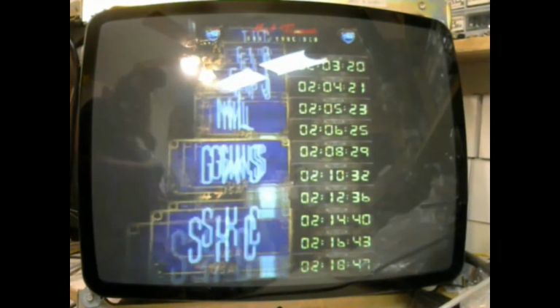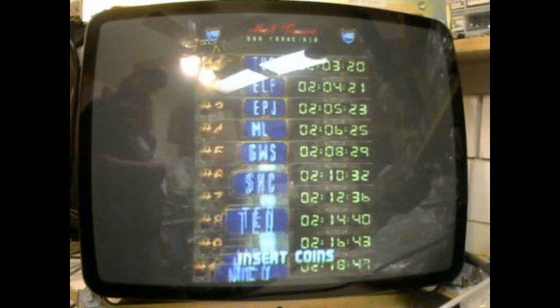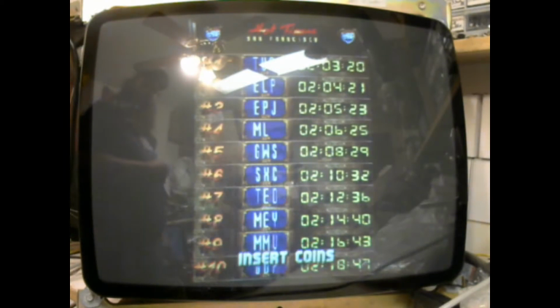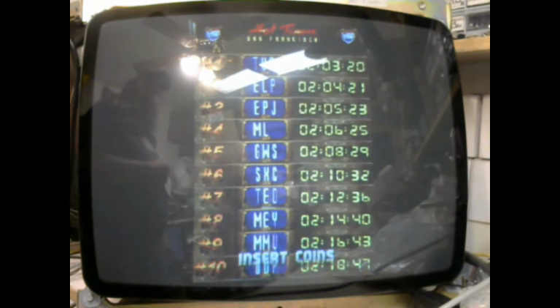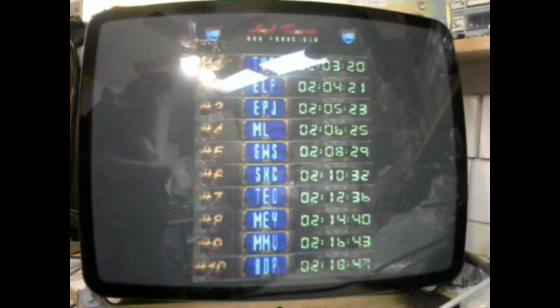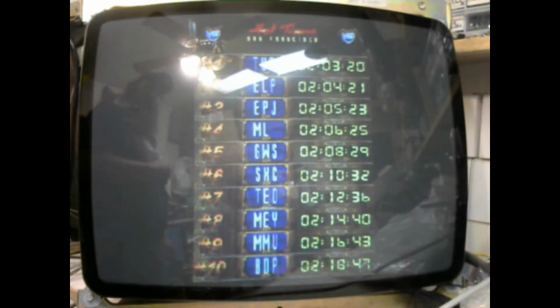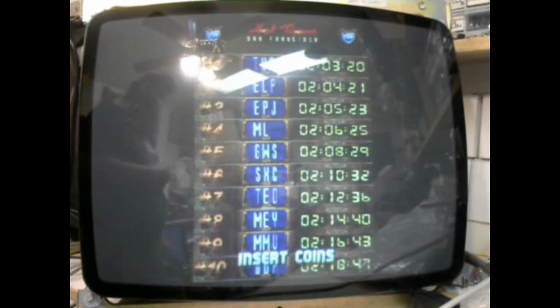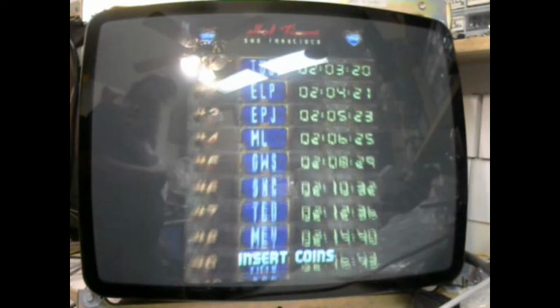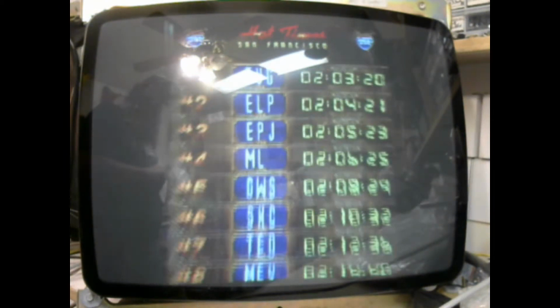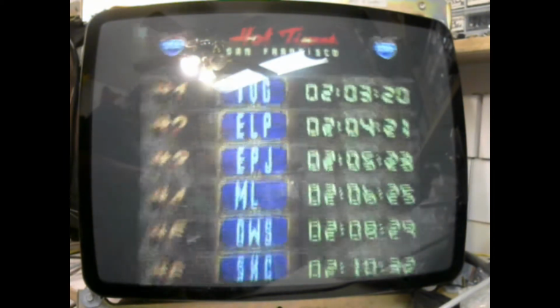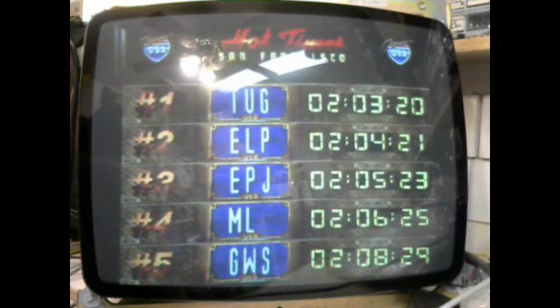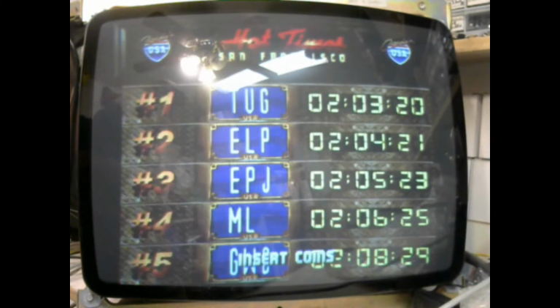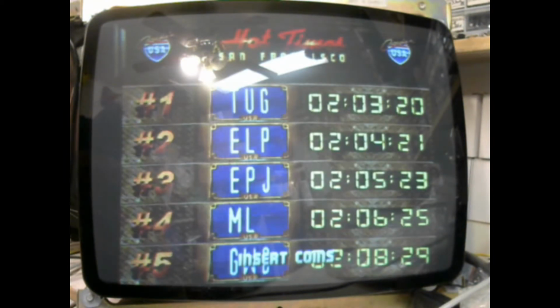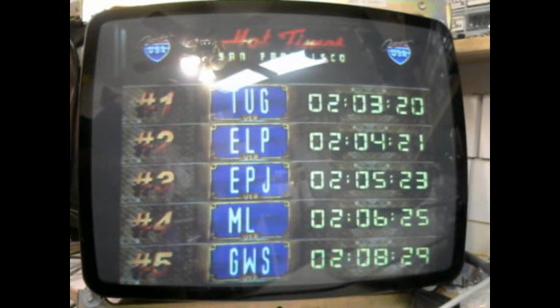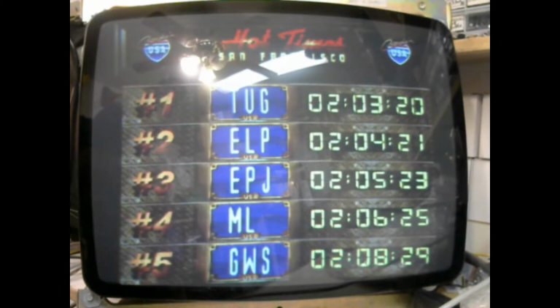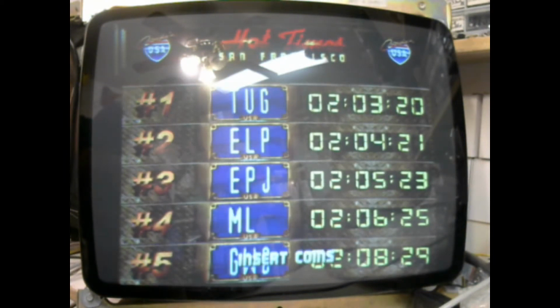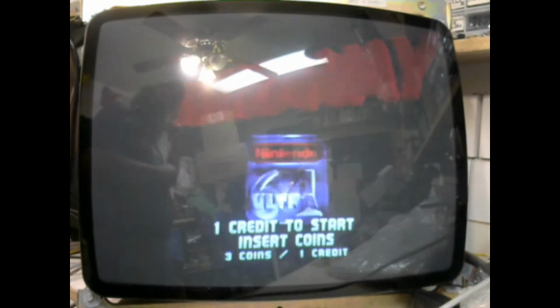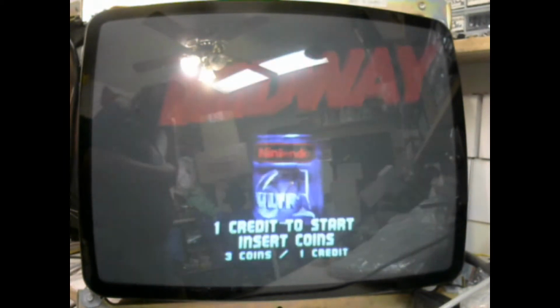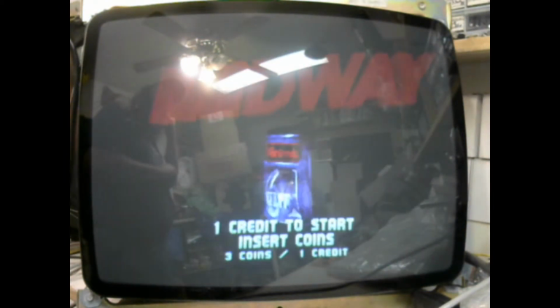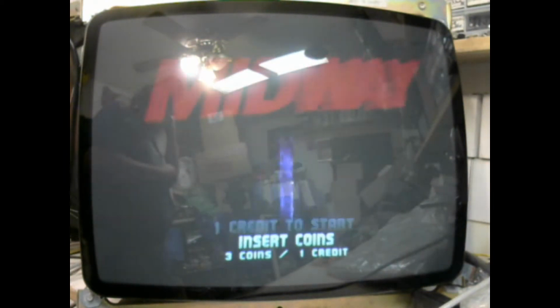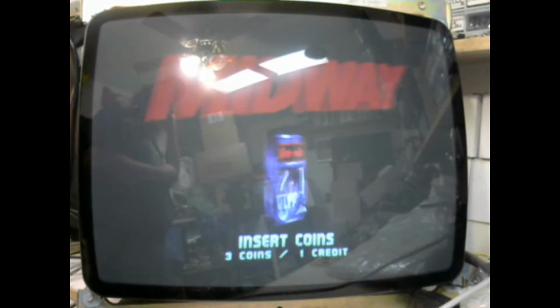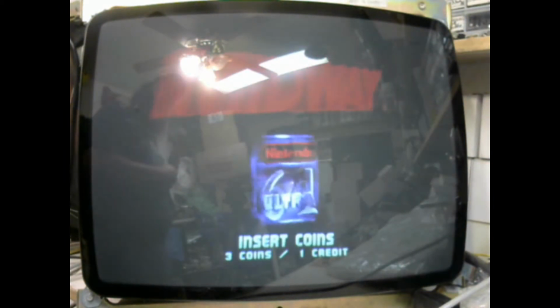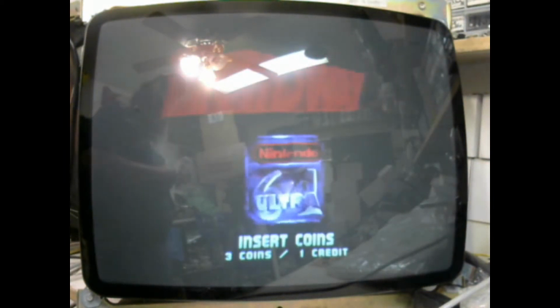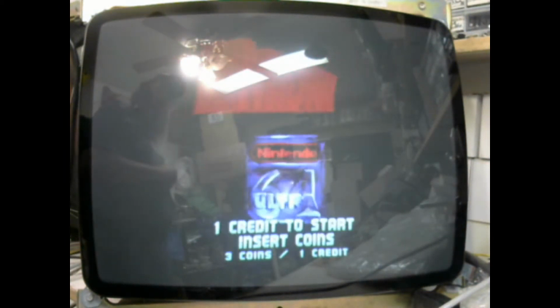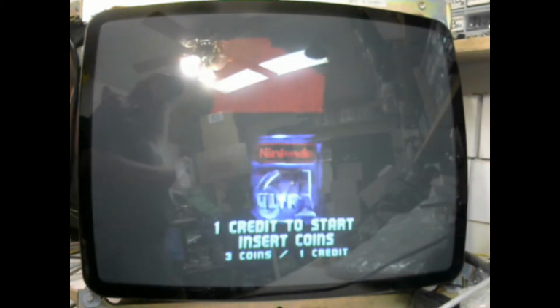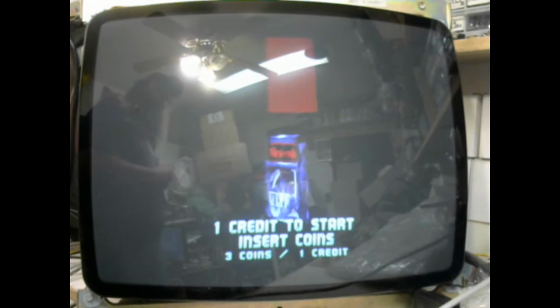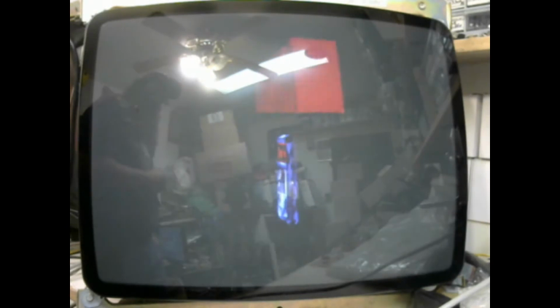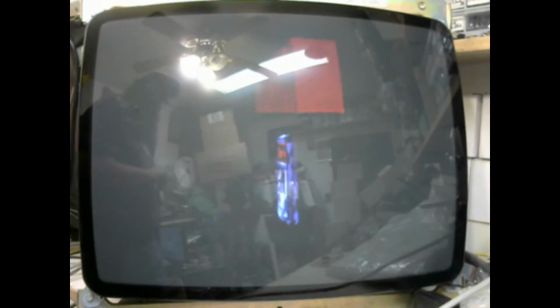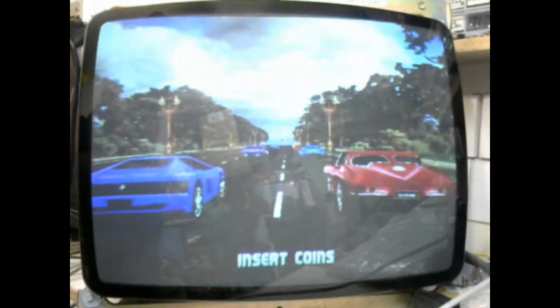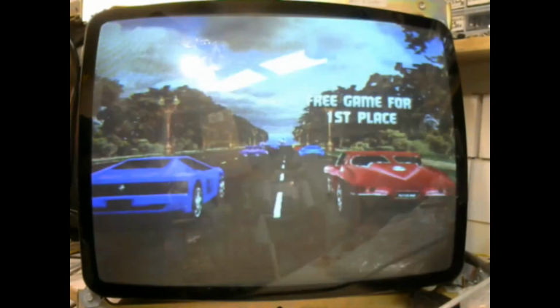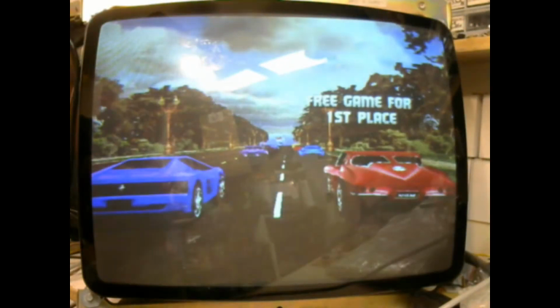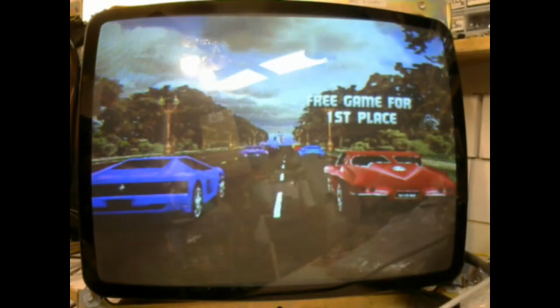Fired it up and it looks fantastic. Everything's been adjusted to this tube. It will have to be readjusted when it gets back to its new location.